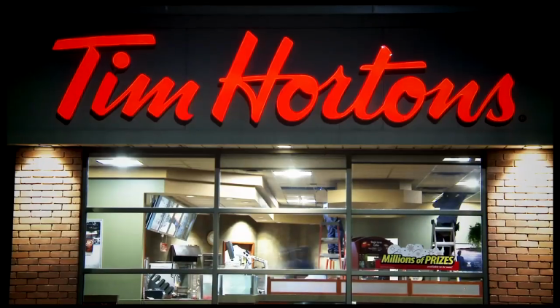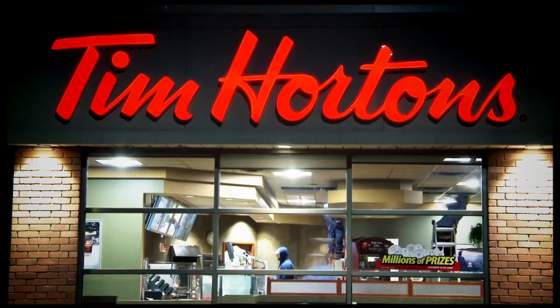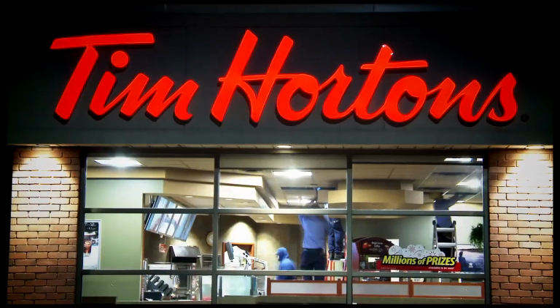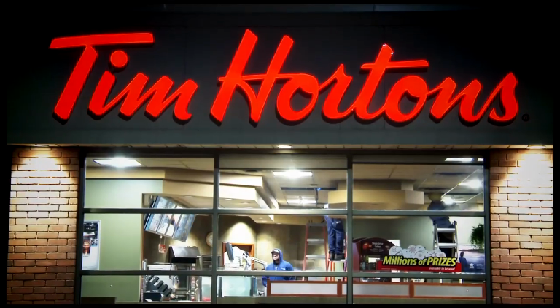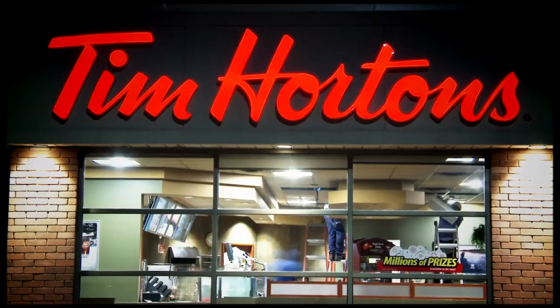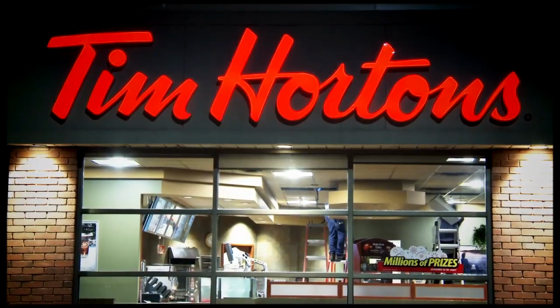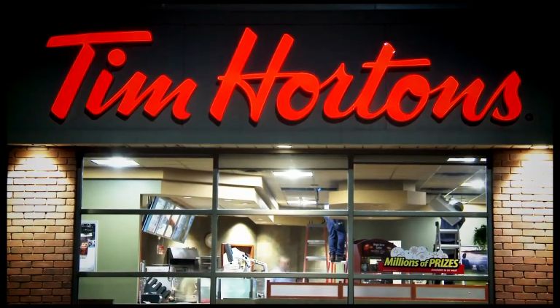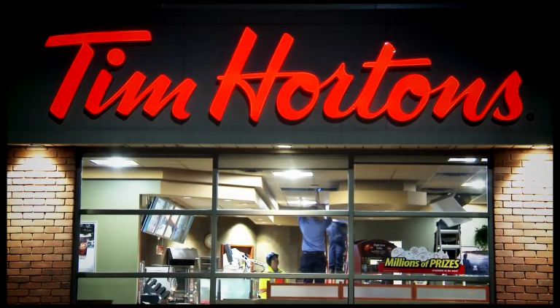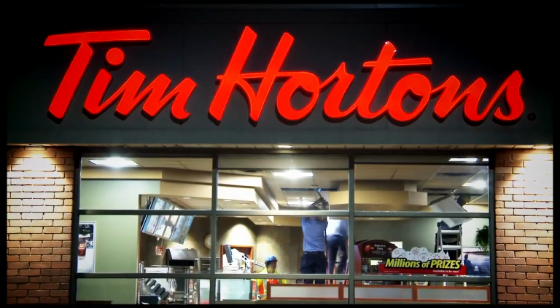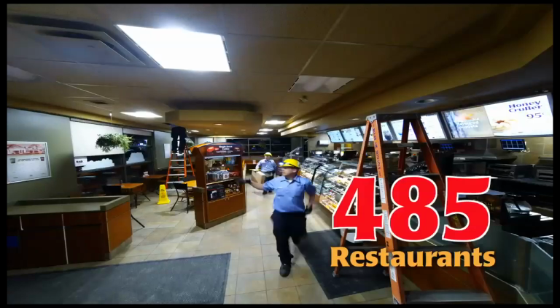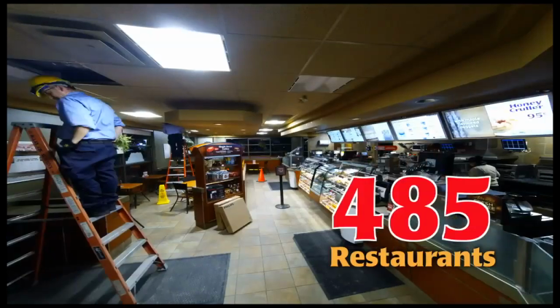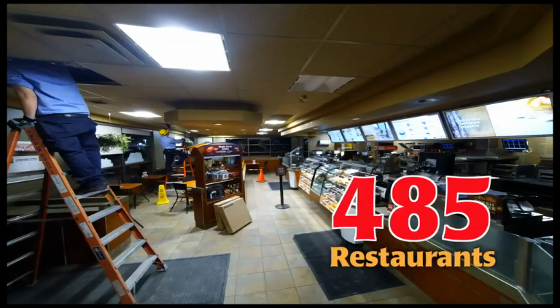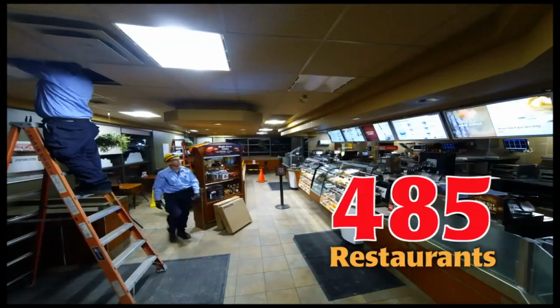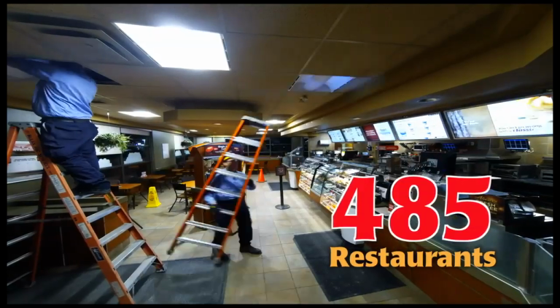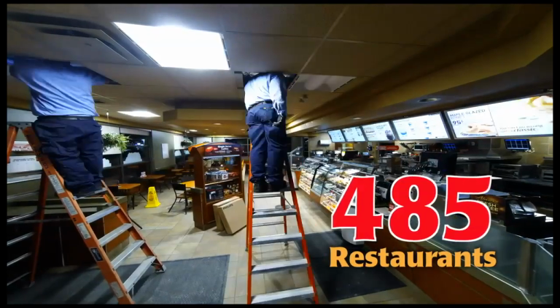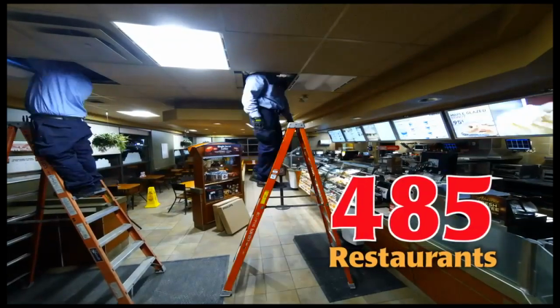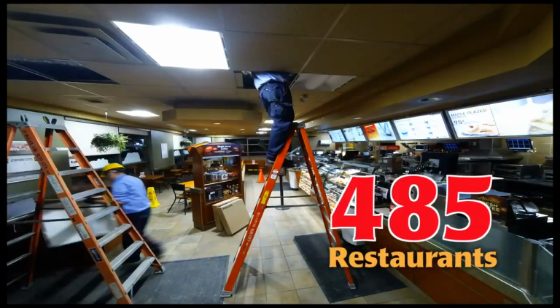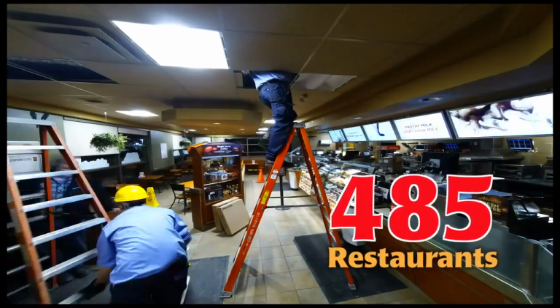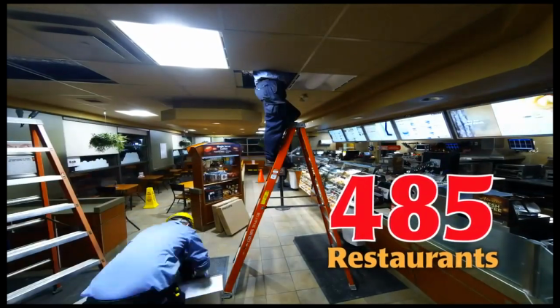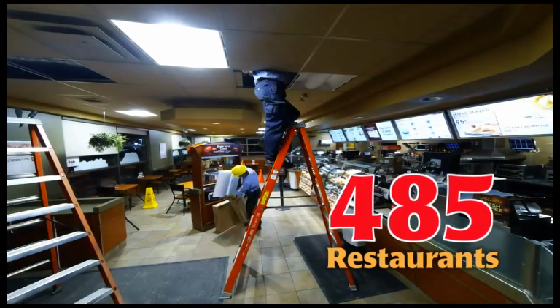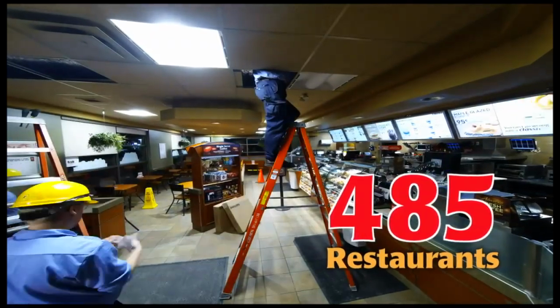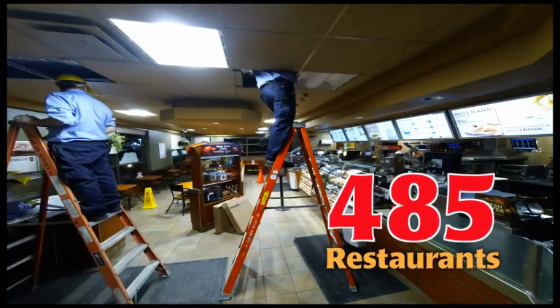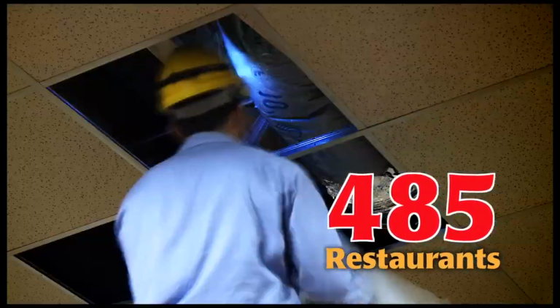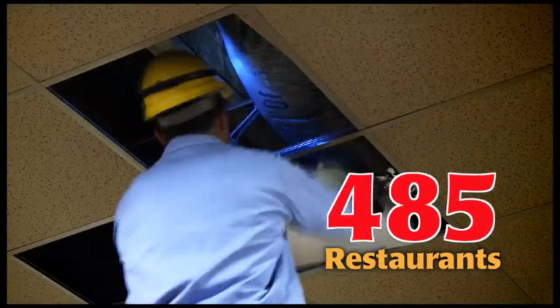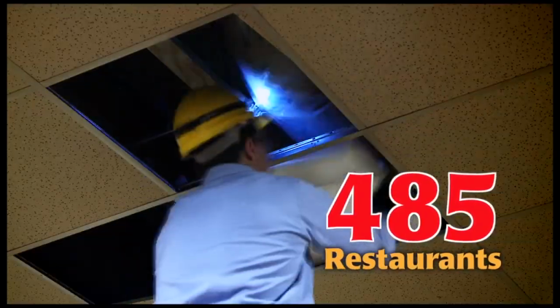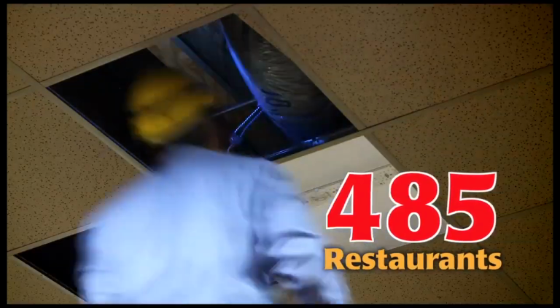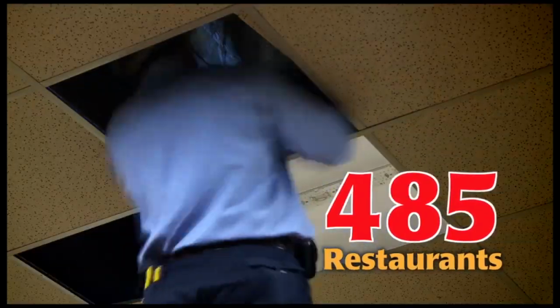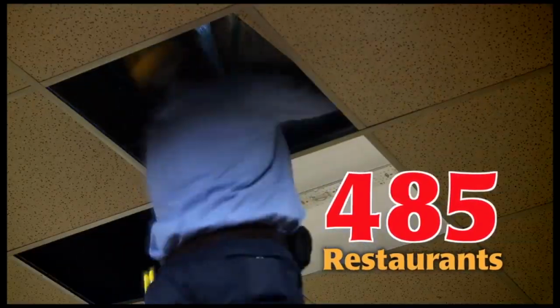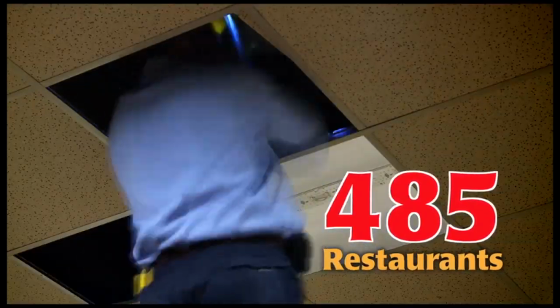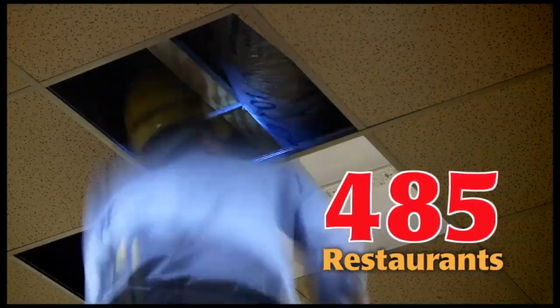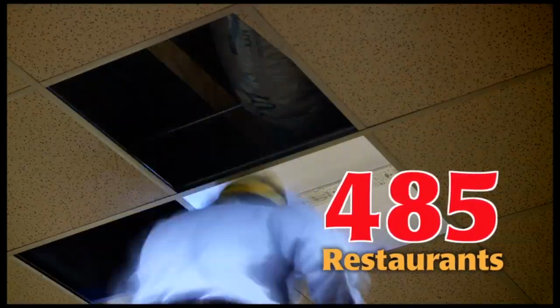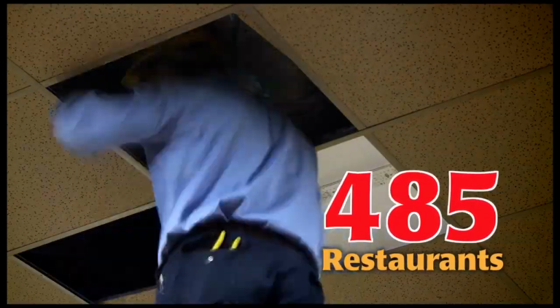By the end of 2014, 485 Tim Hortons restaurants will take part in the conversion program.